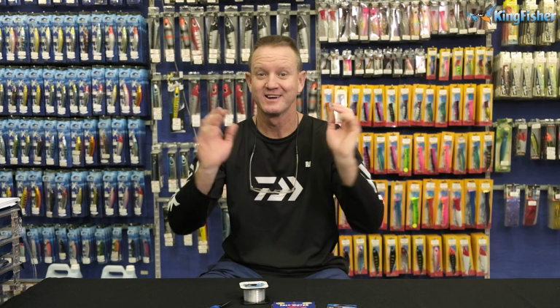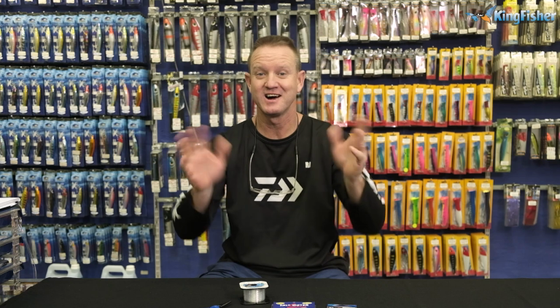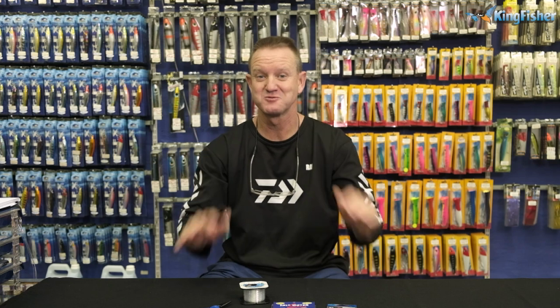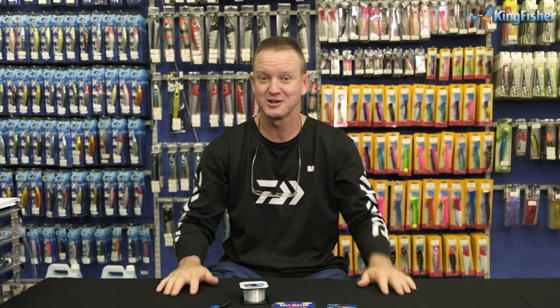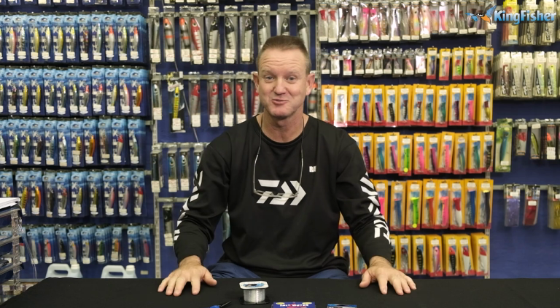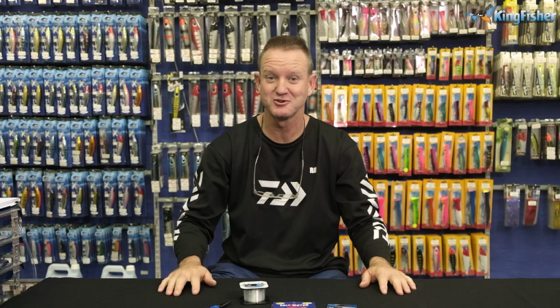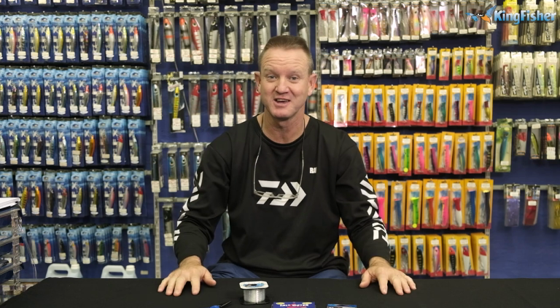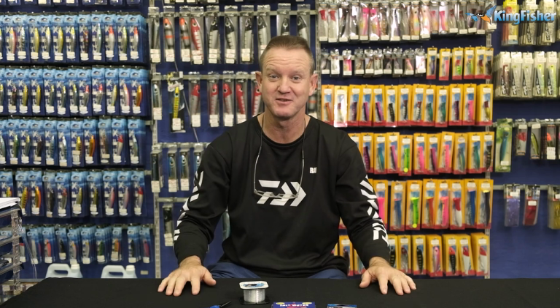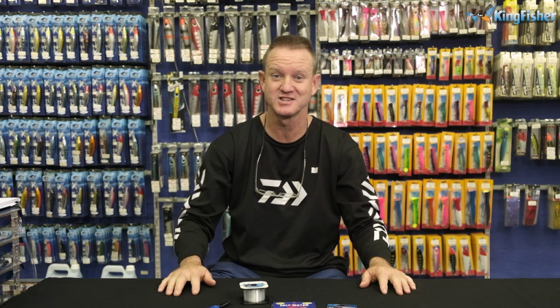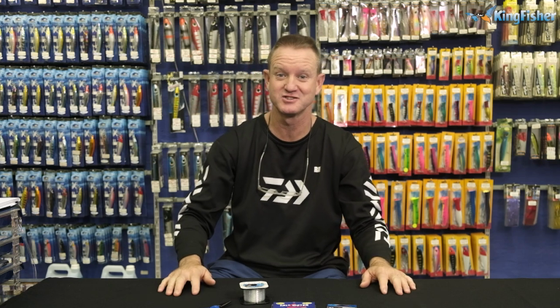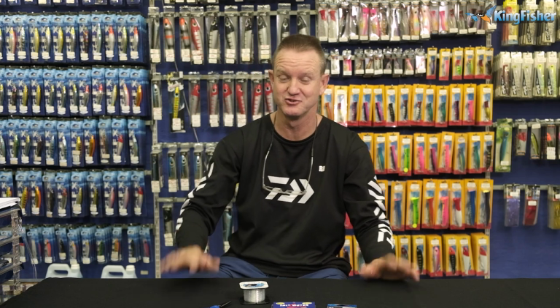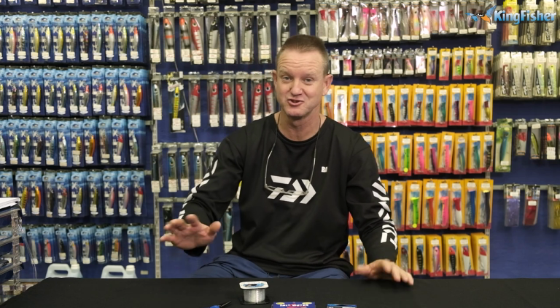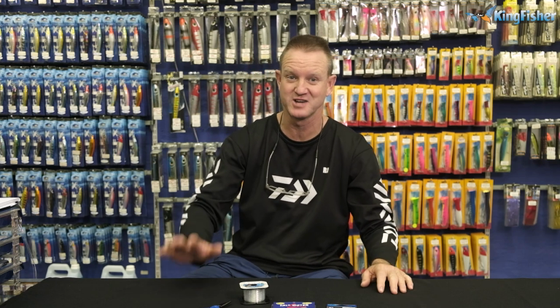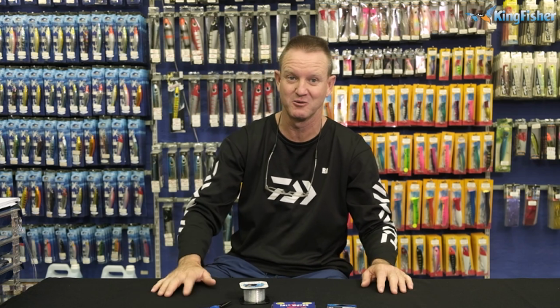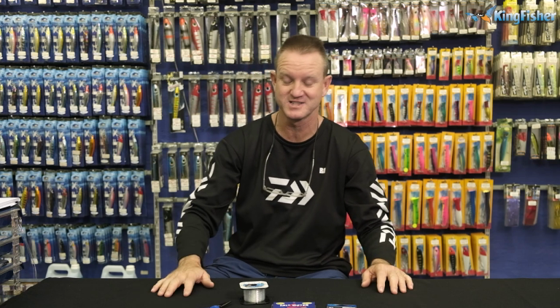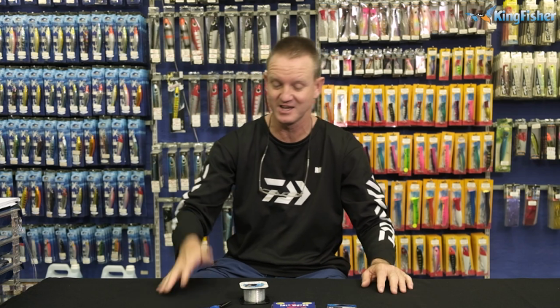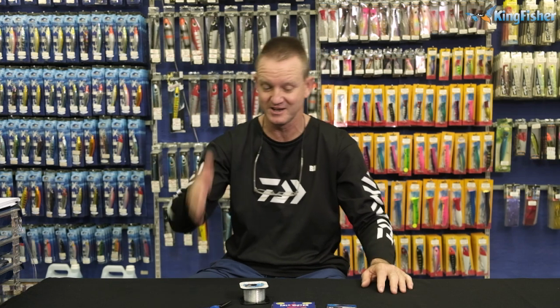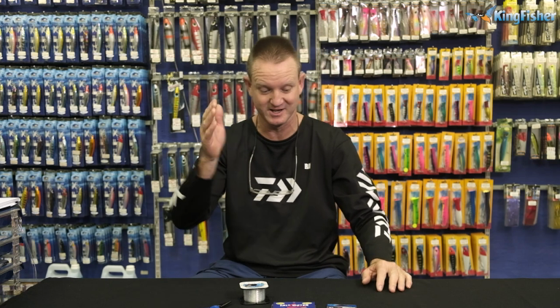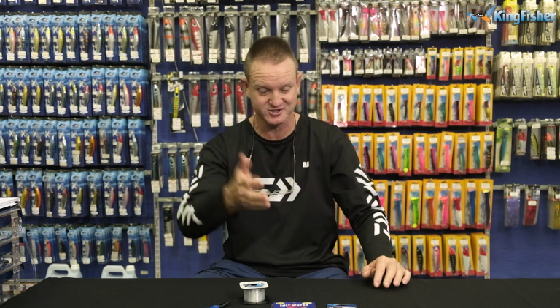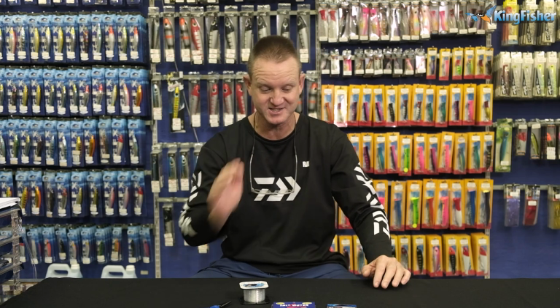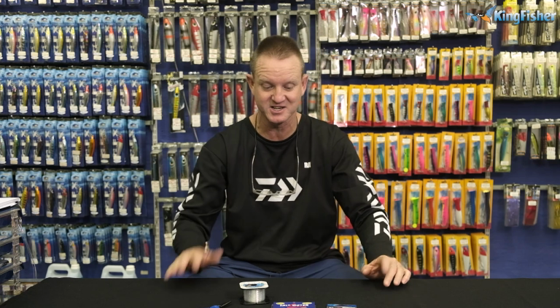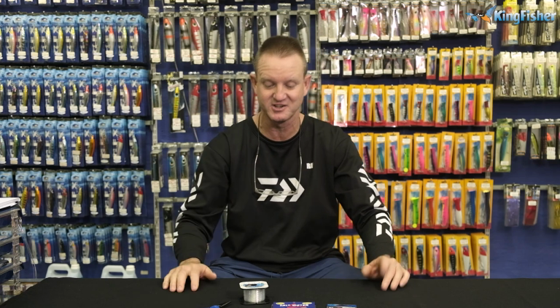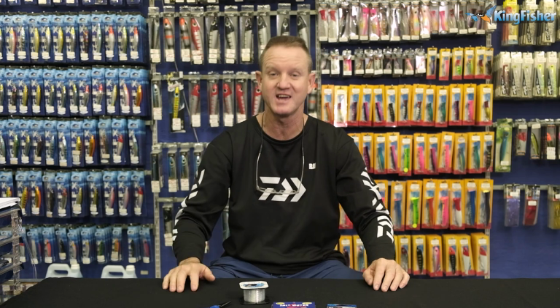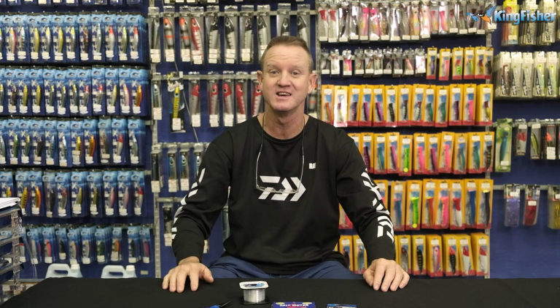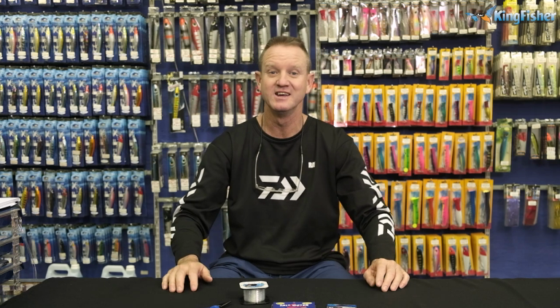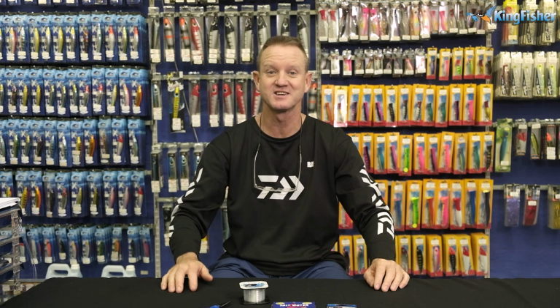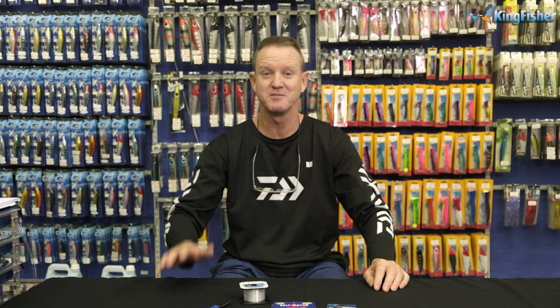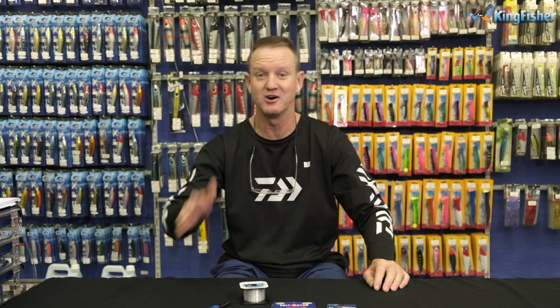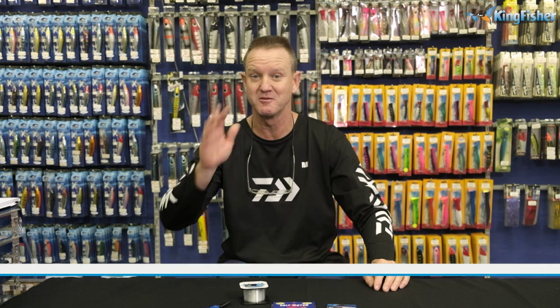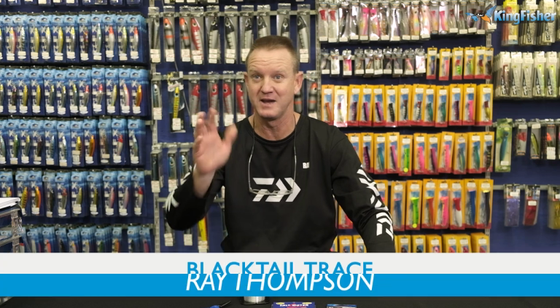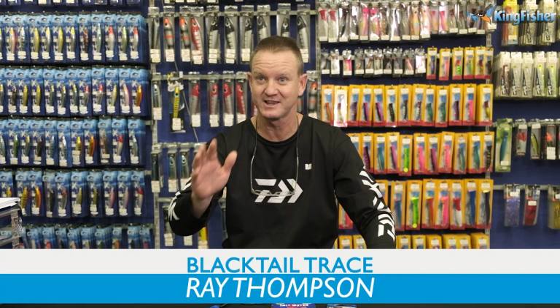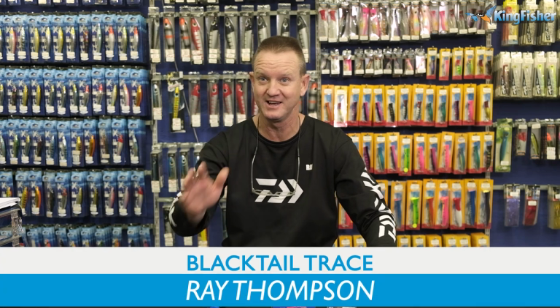Guys, welcome to Kingfisher's YouTube channel once again. Today's trace clinic is going to be on Blacktail.